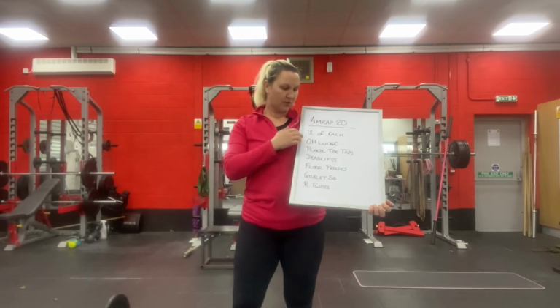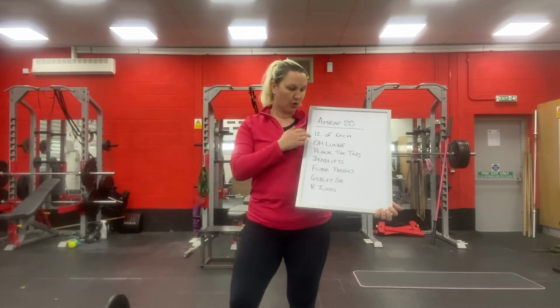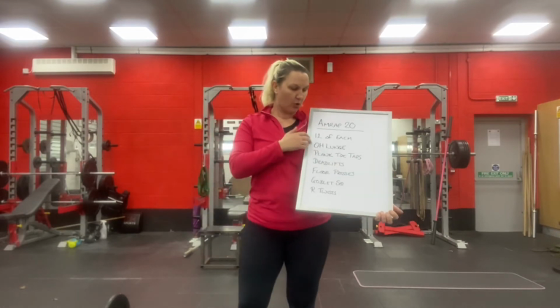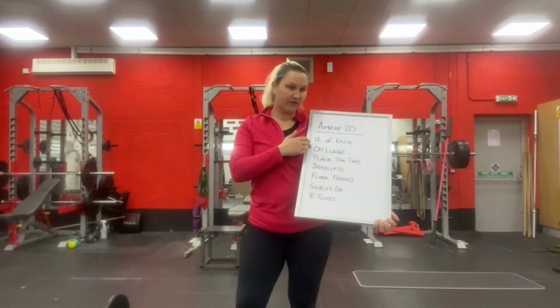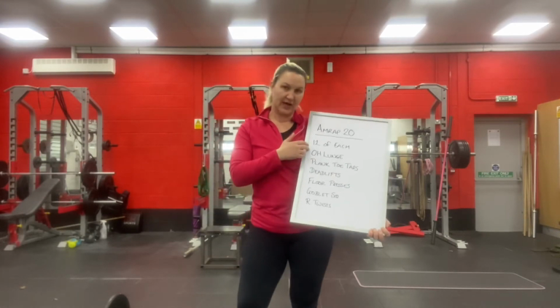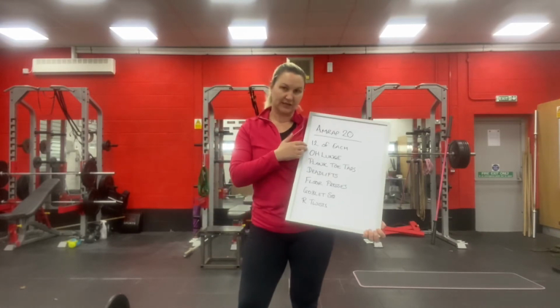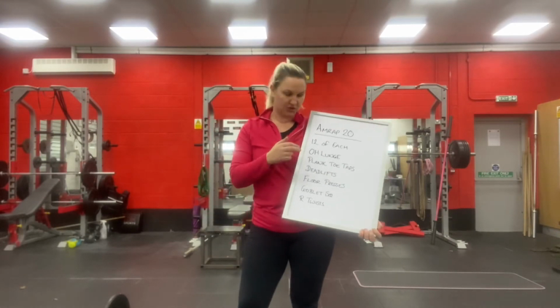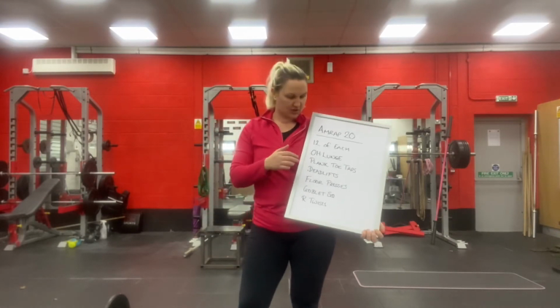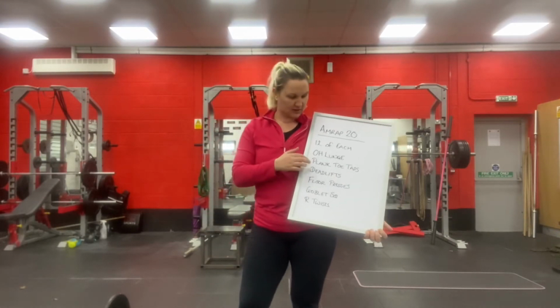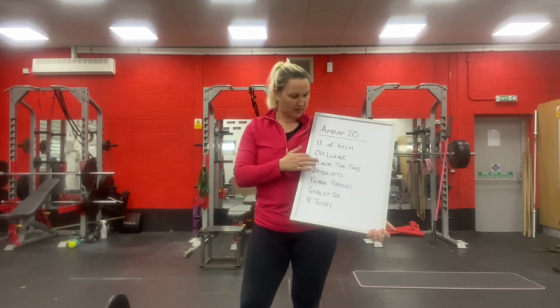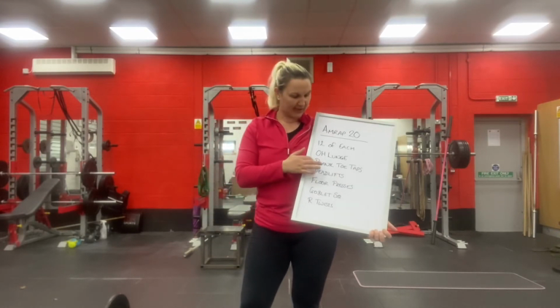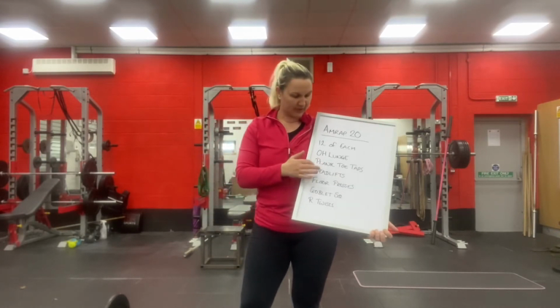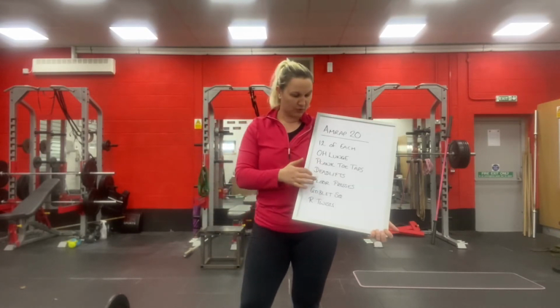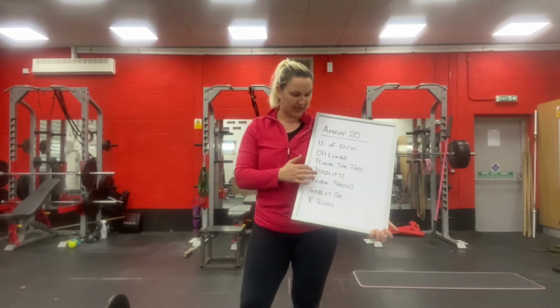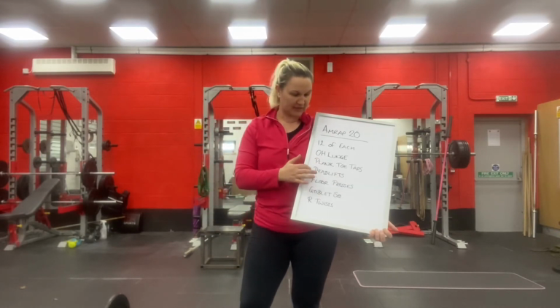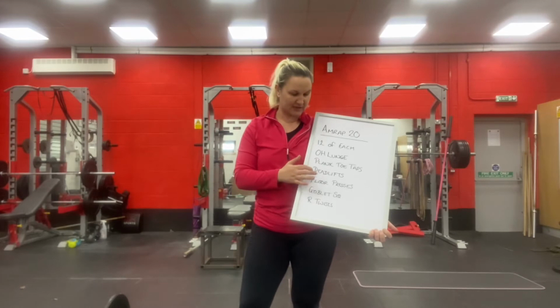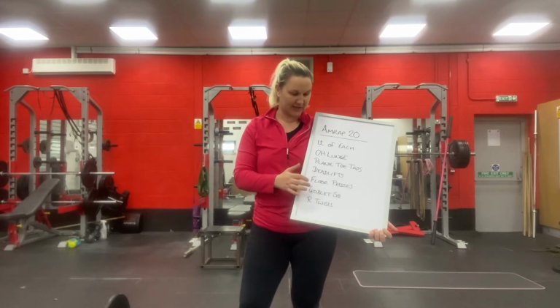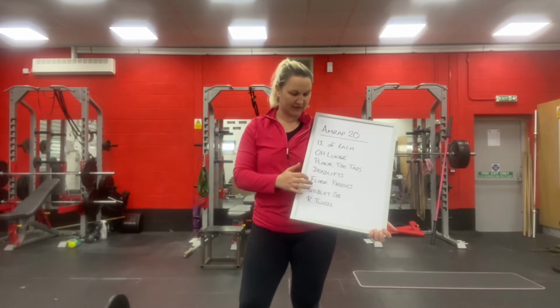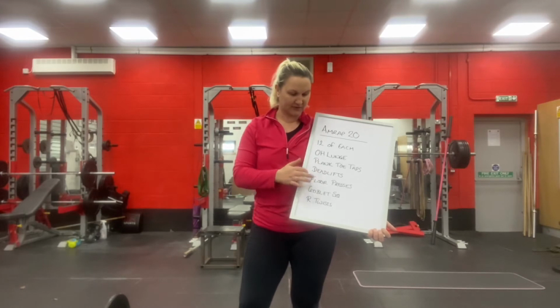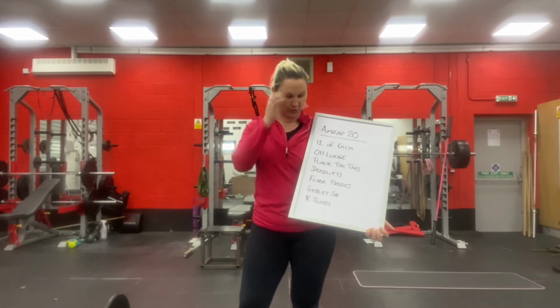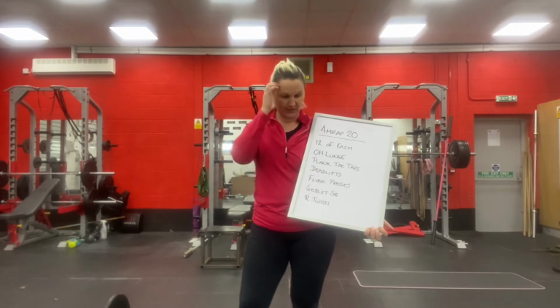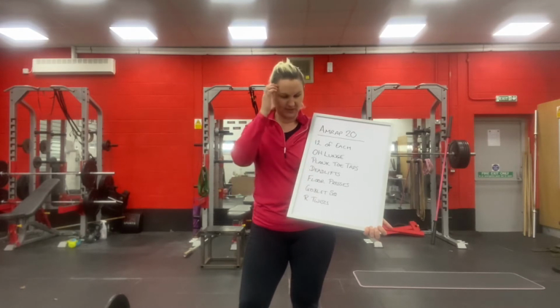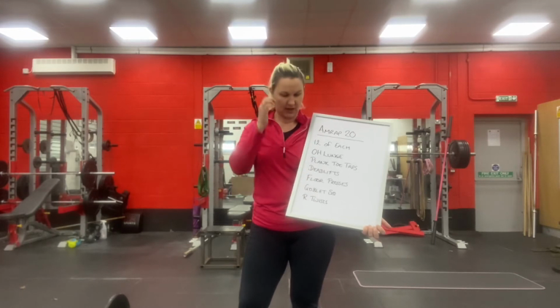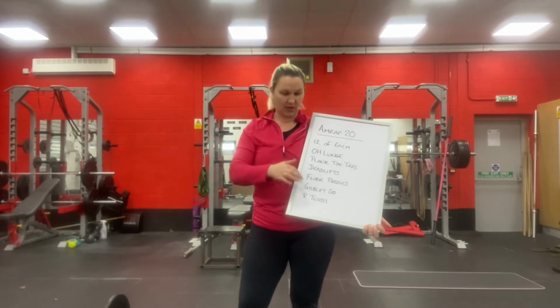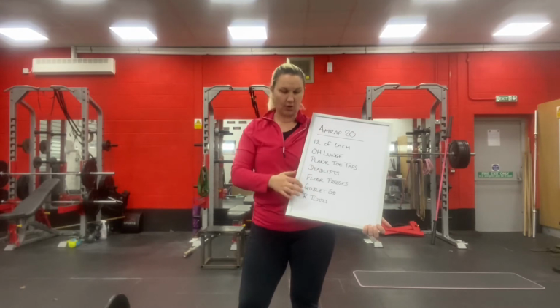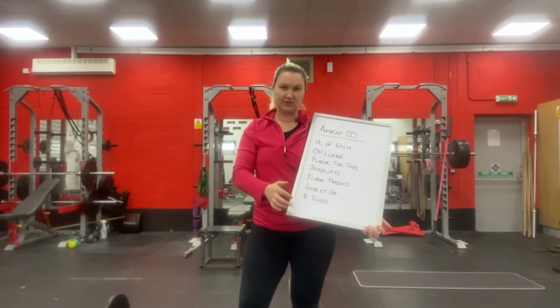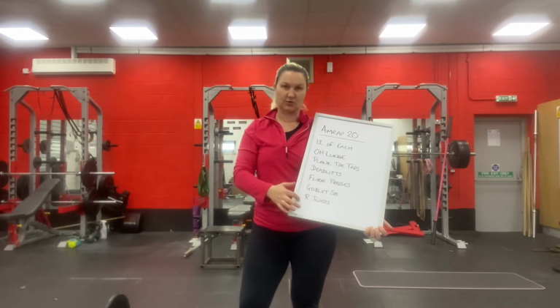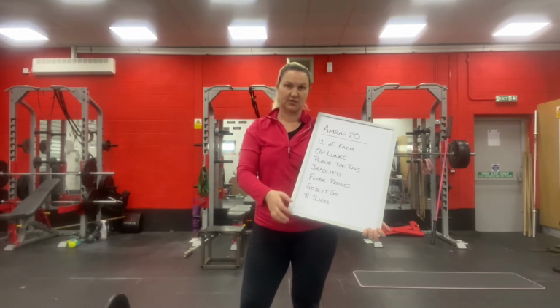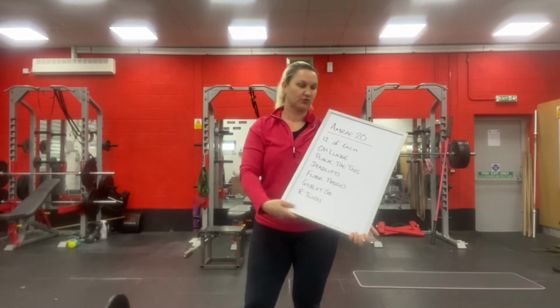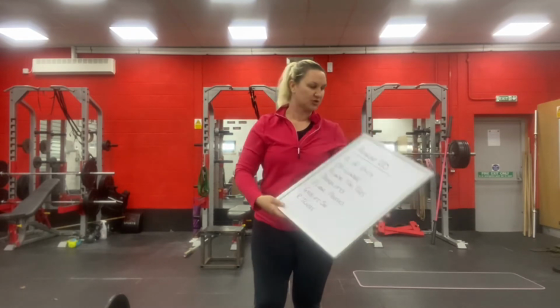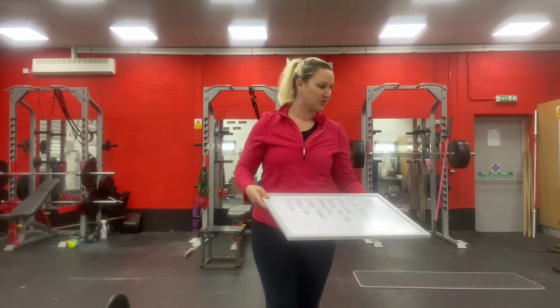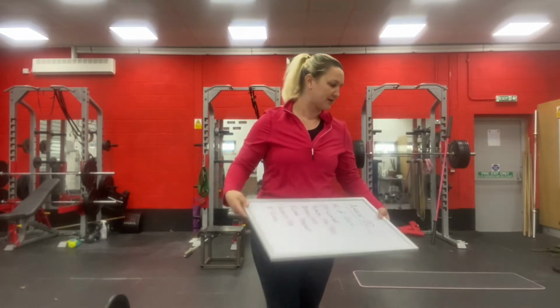The movements are: overhead lunges, plank toe taps, deadlifts, floor presses, goblet squats, and Russian twists.